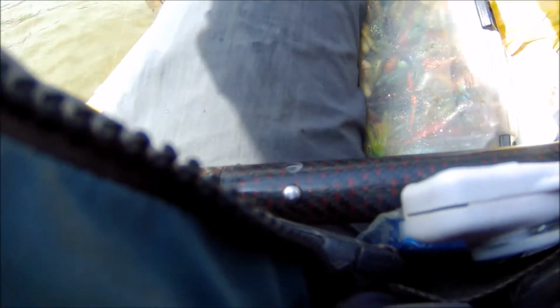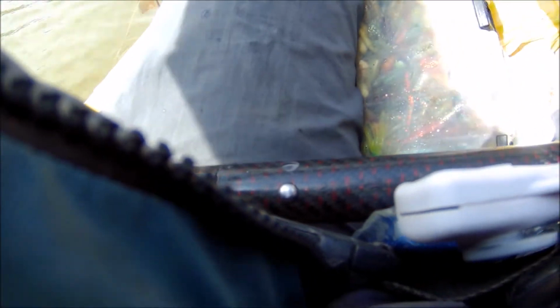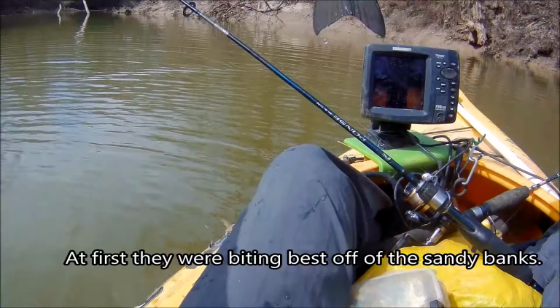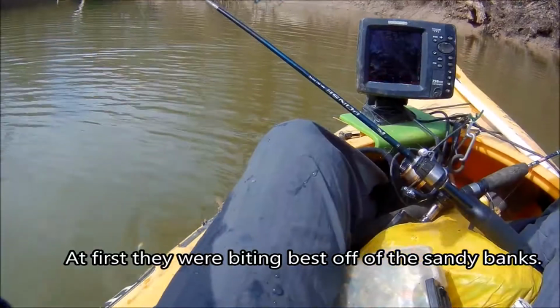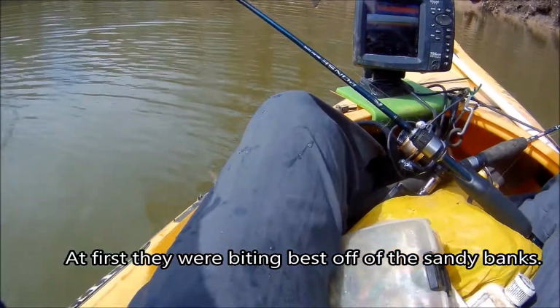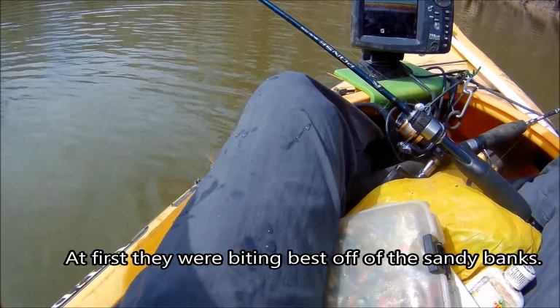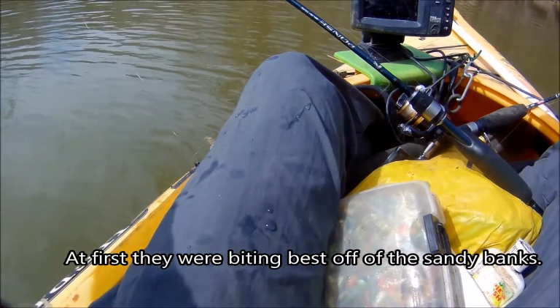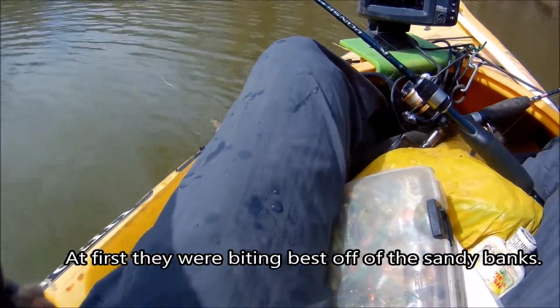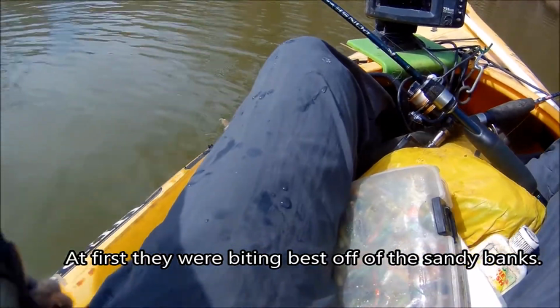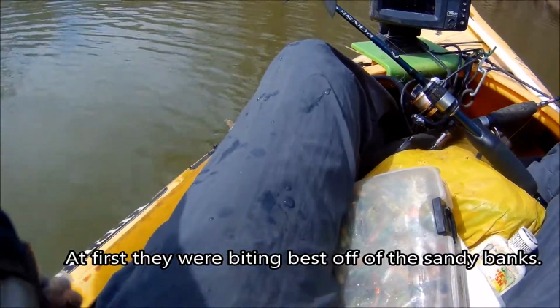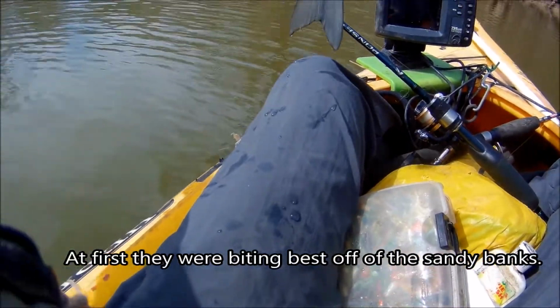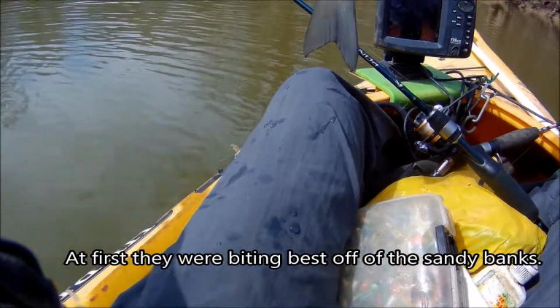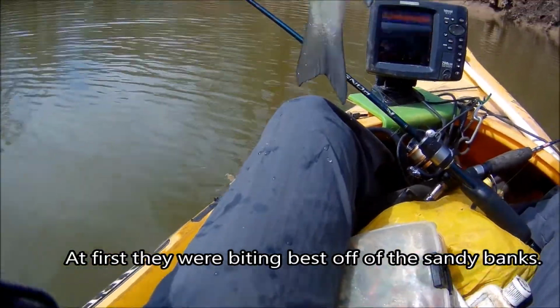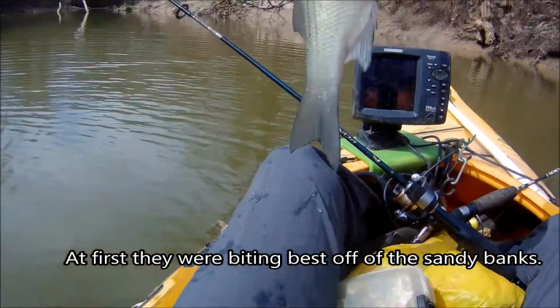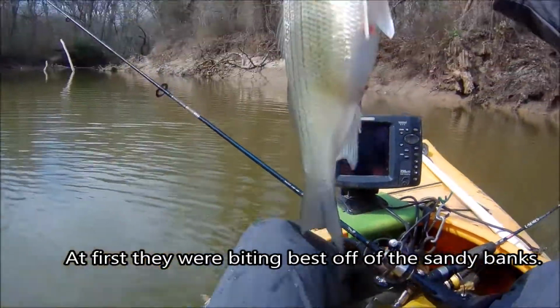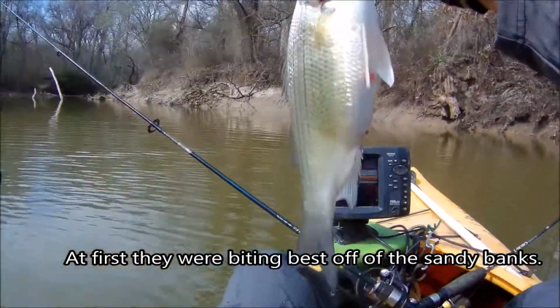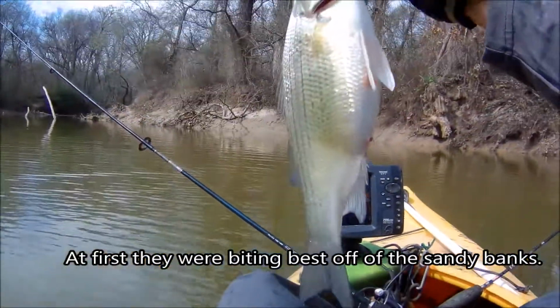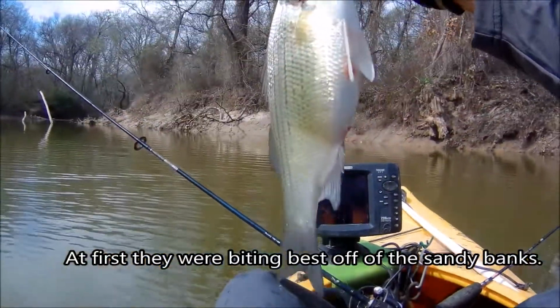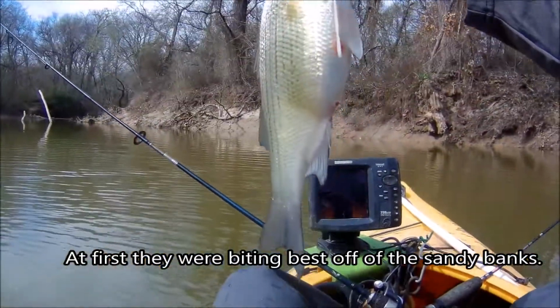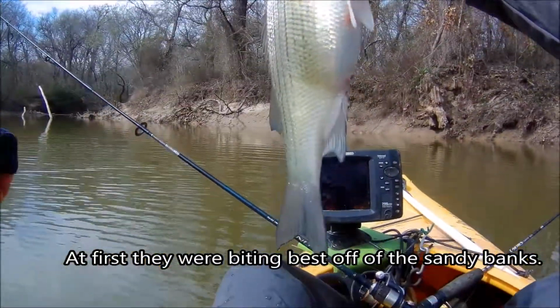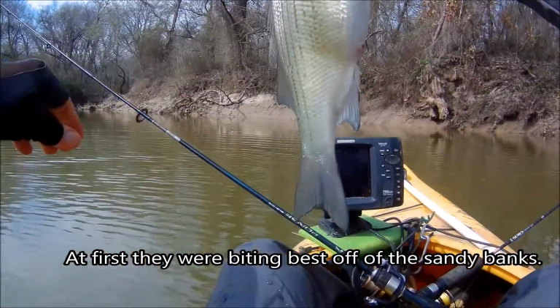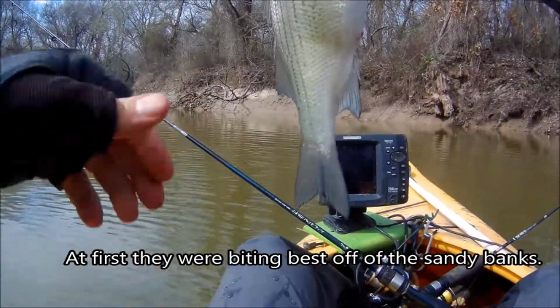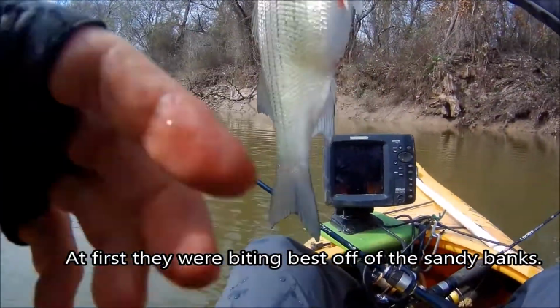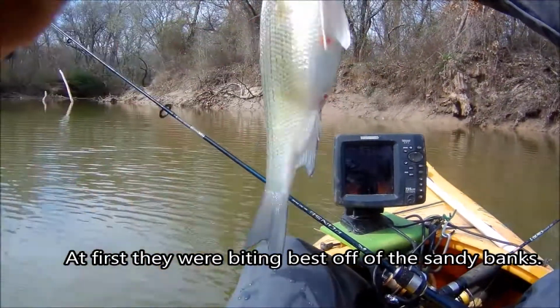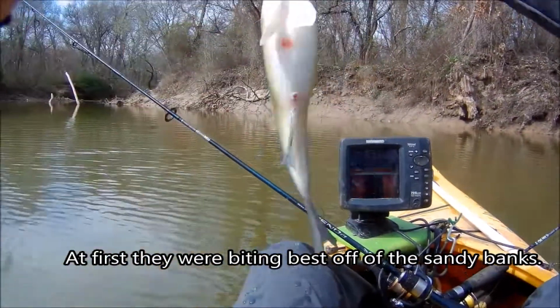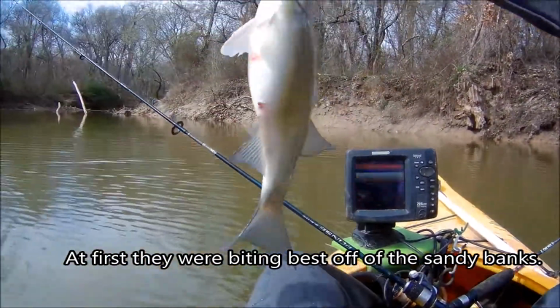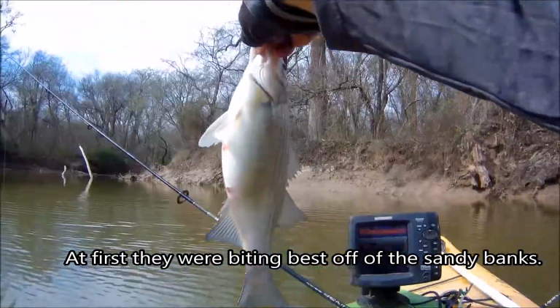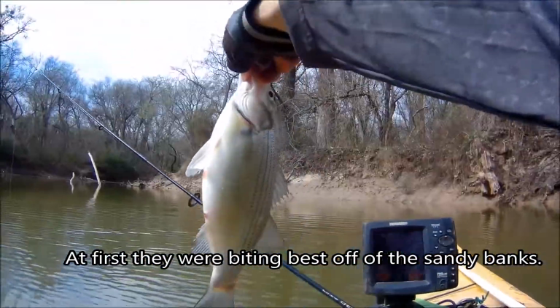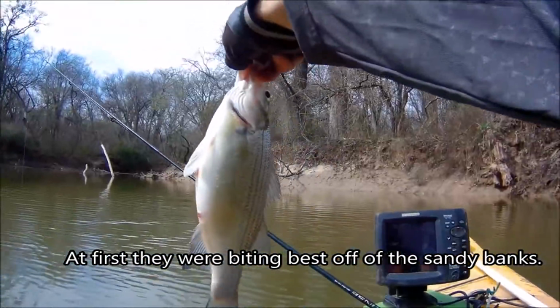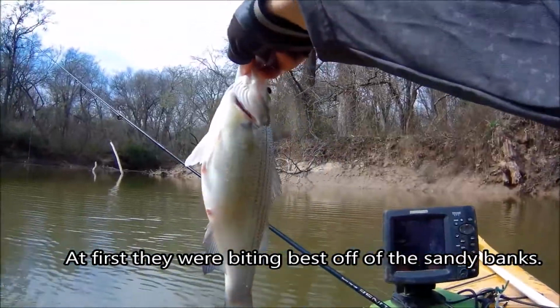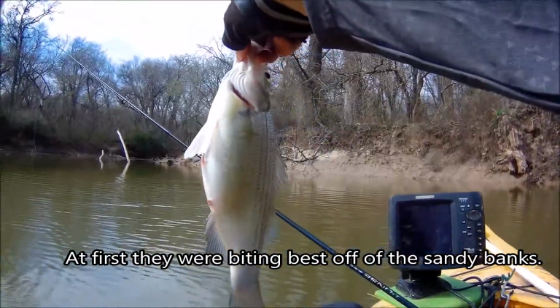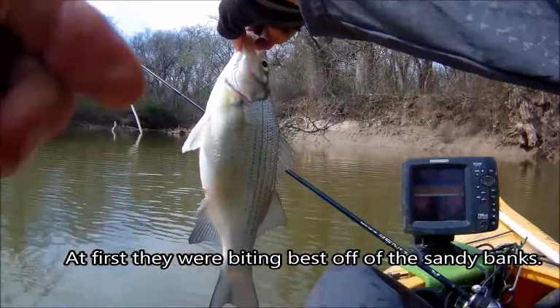Water temps, you know, 55, 56 degrees. Boy, that's ready to go.